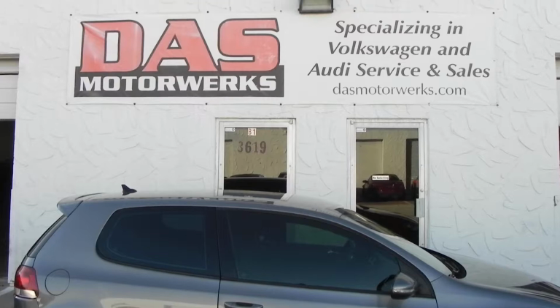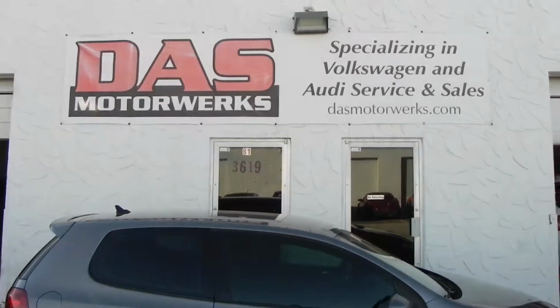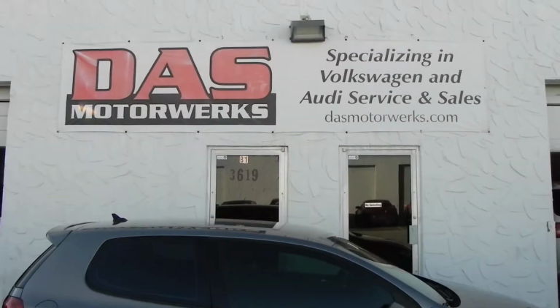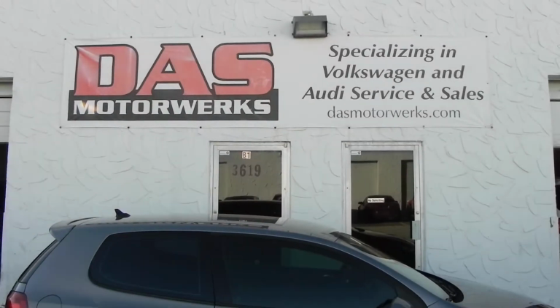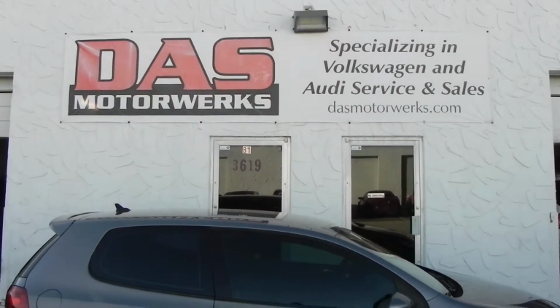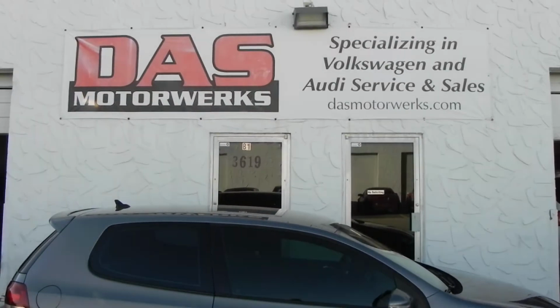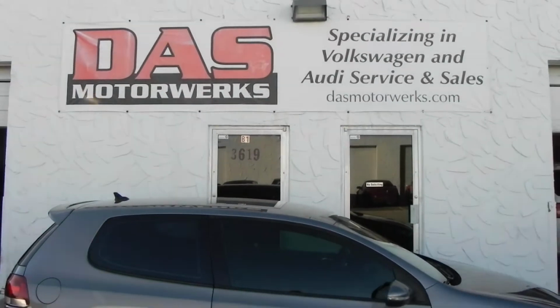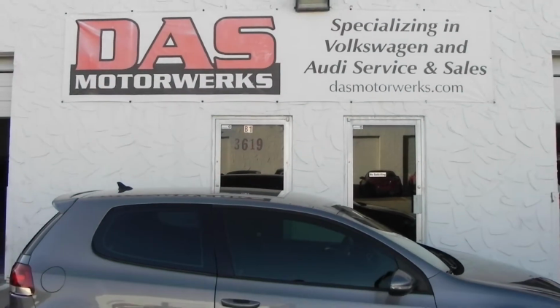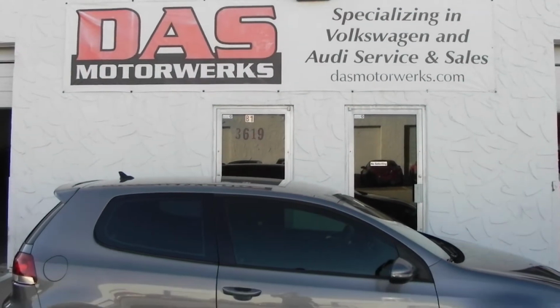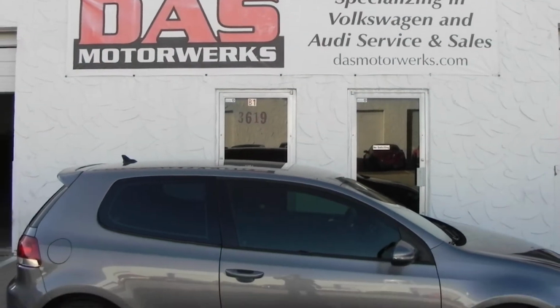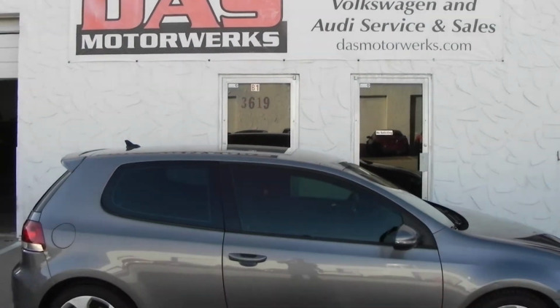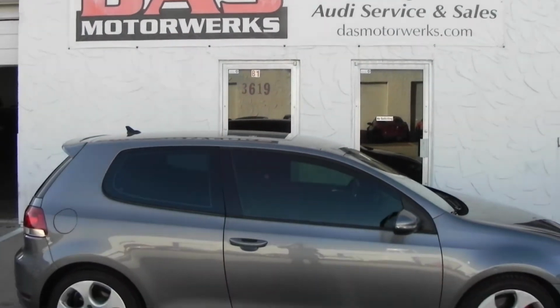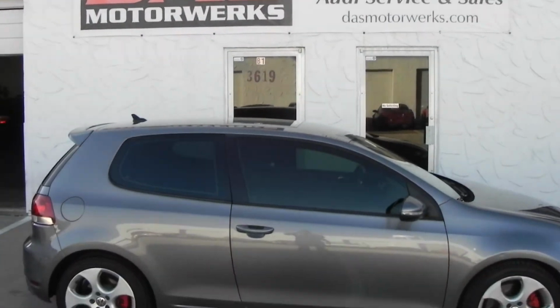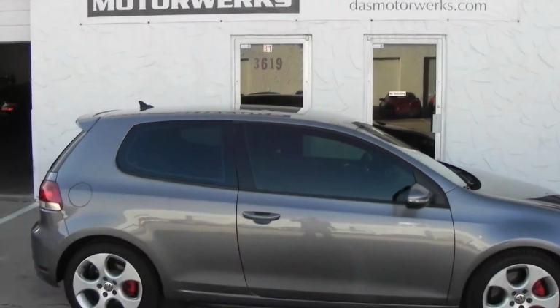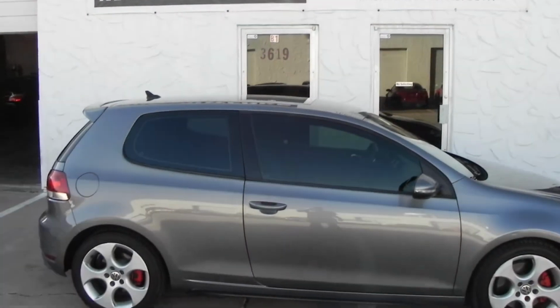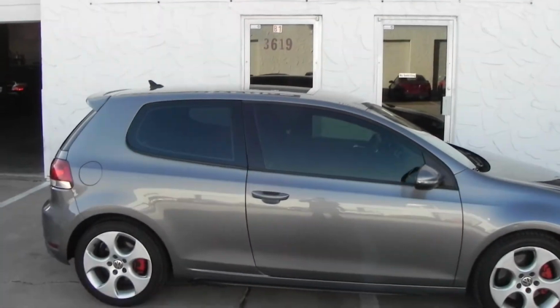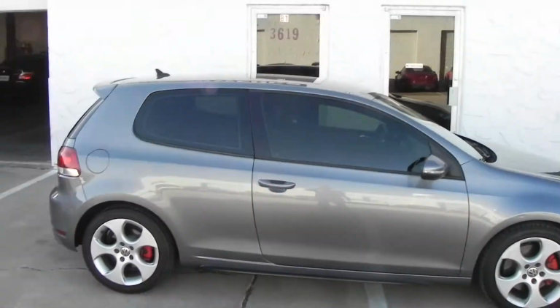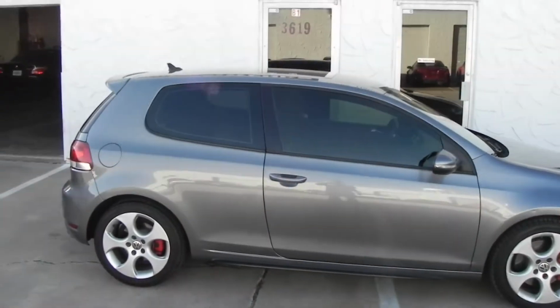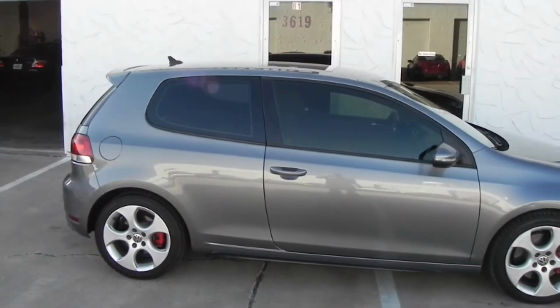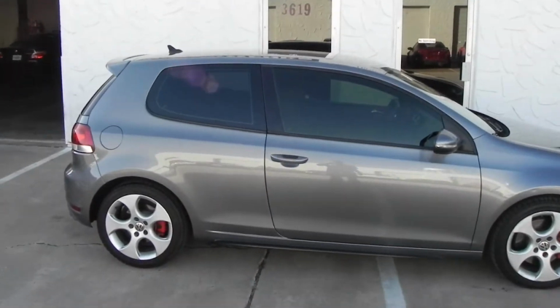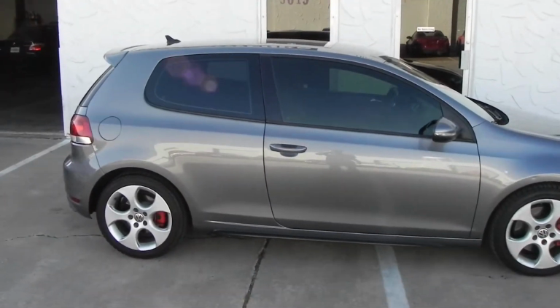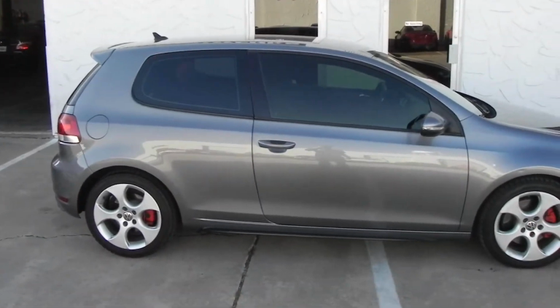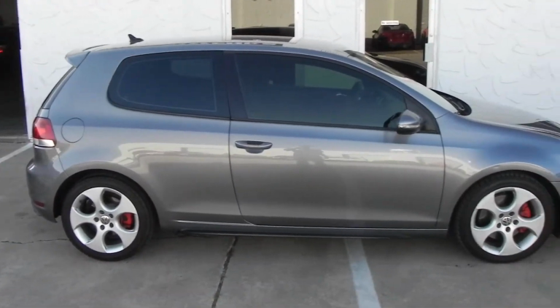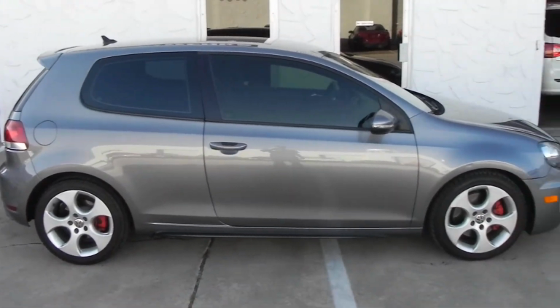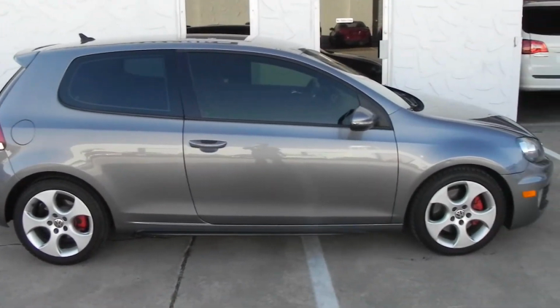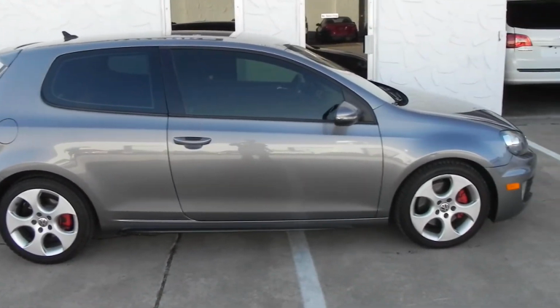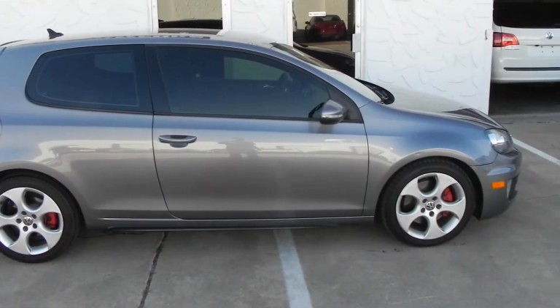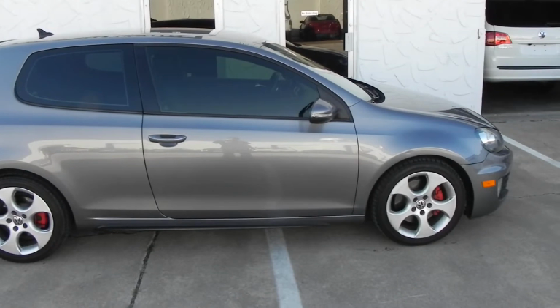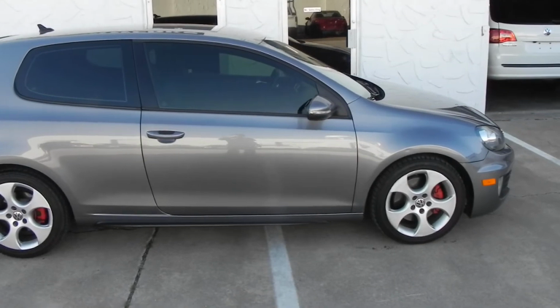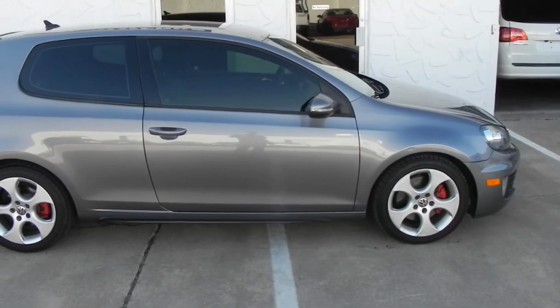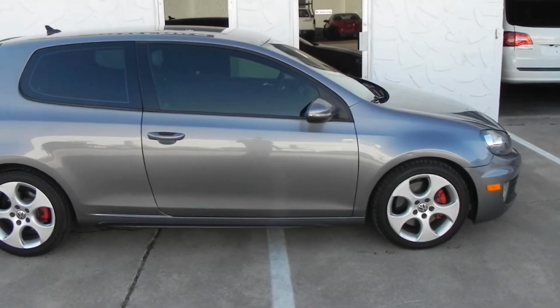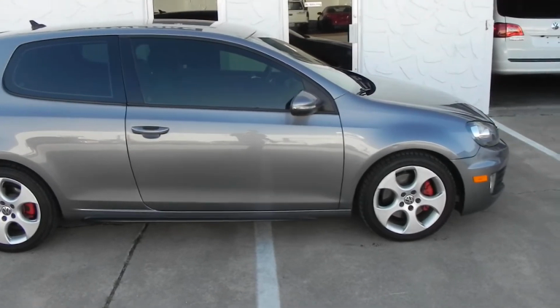This is DAS Motorworks. Derek here. Today I'm selling a 2010 Volkswagen GTI.